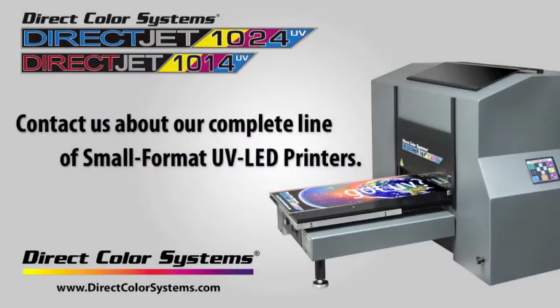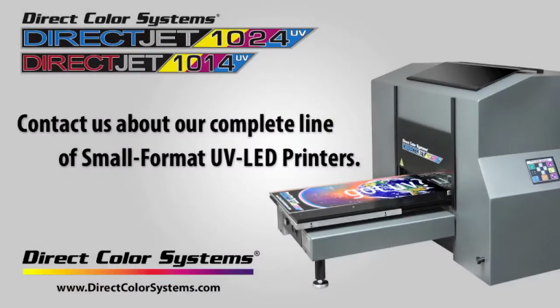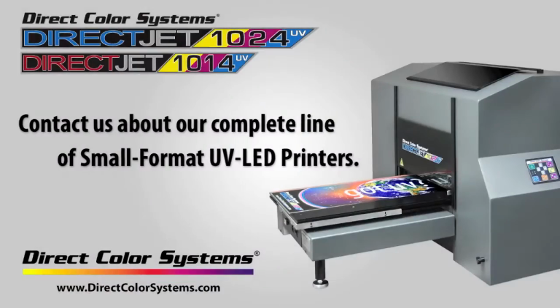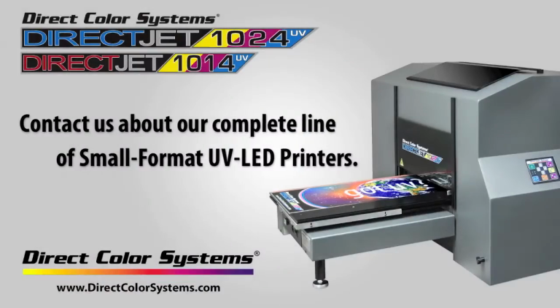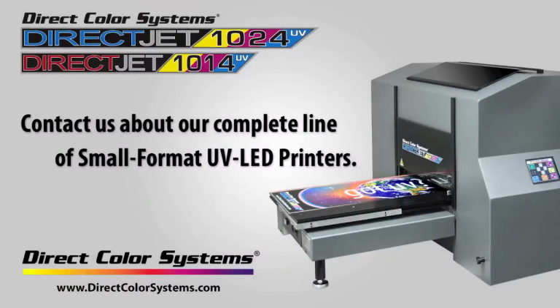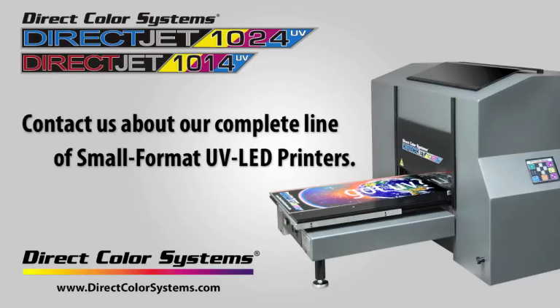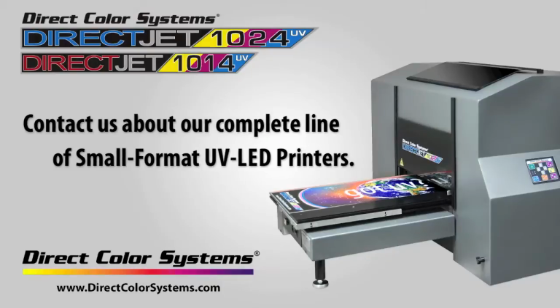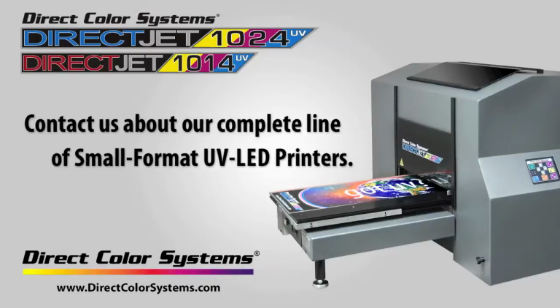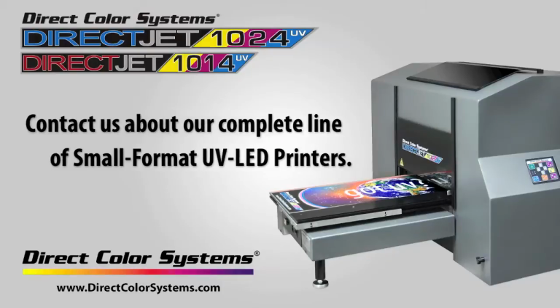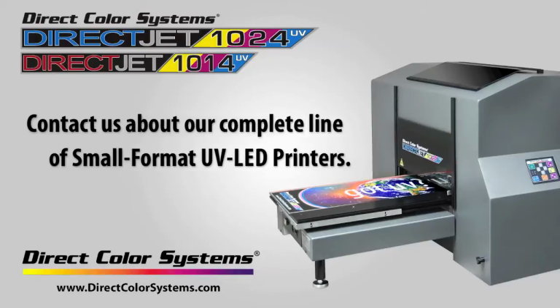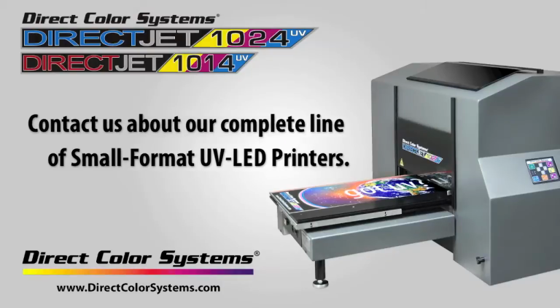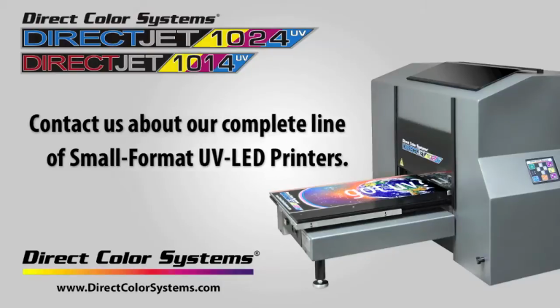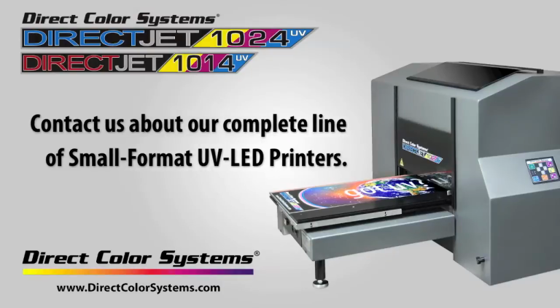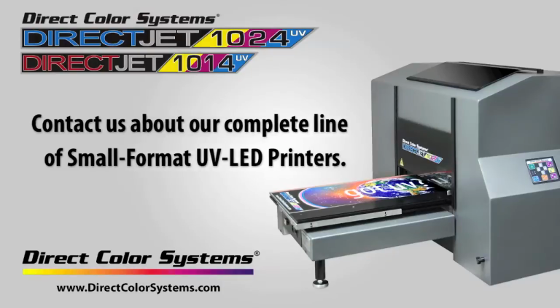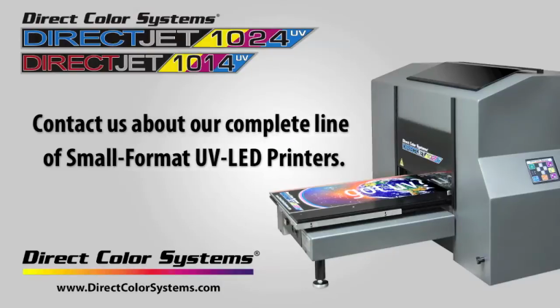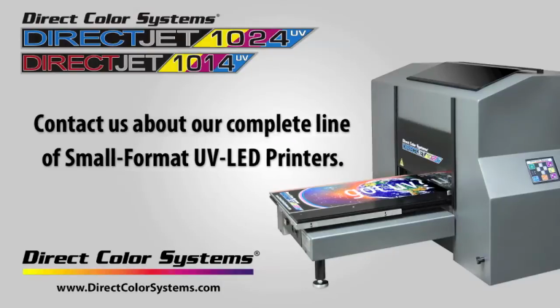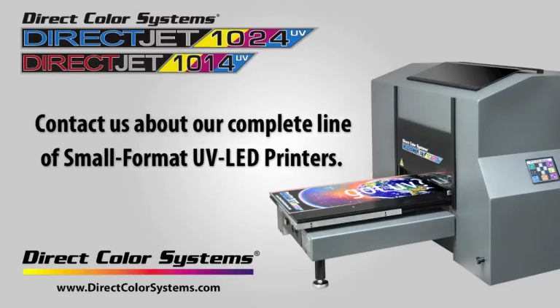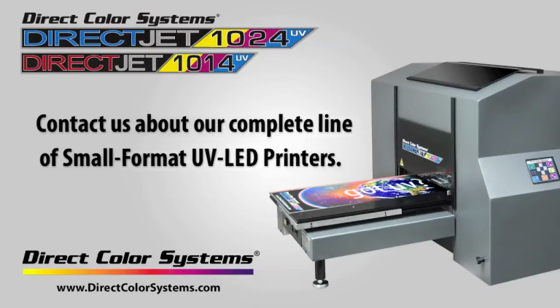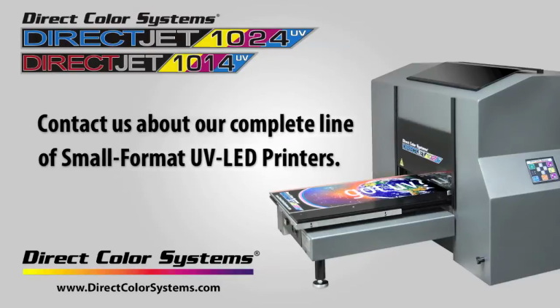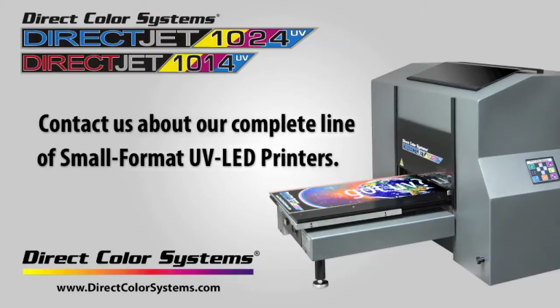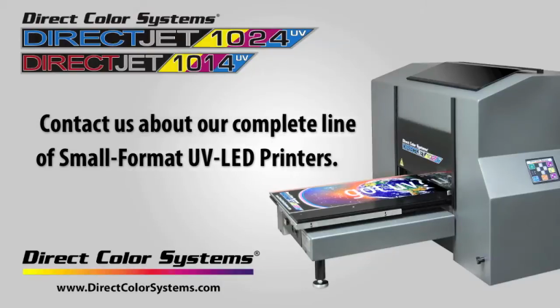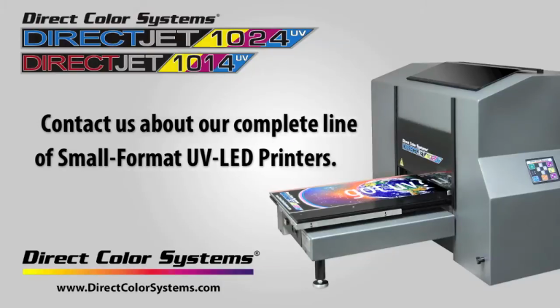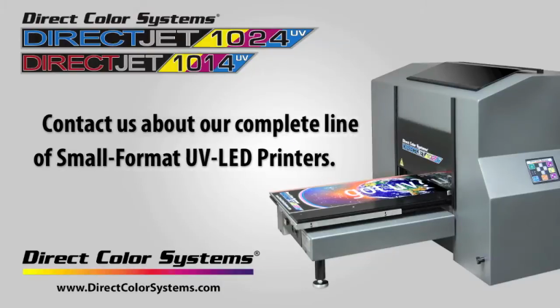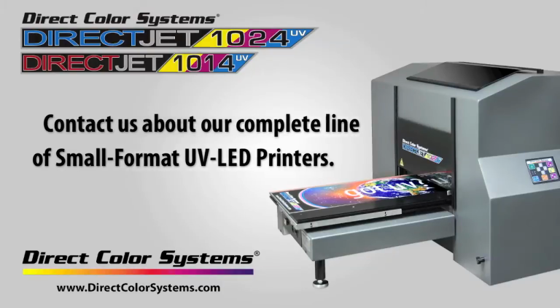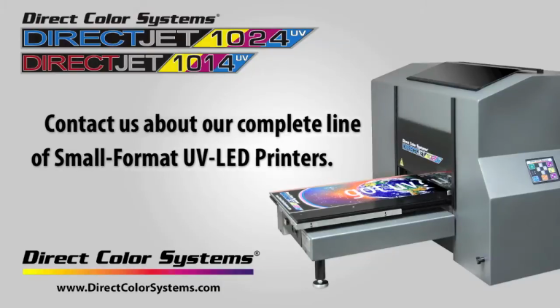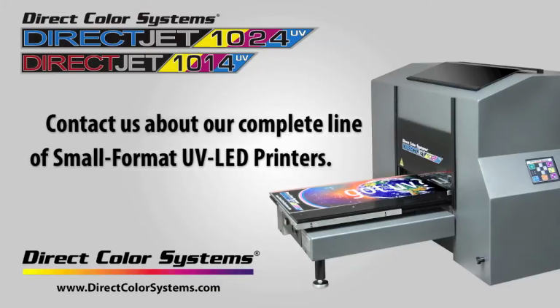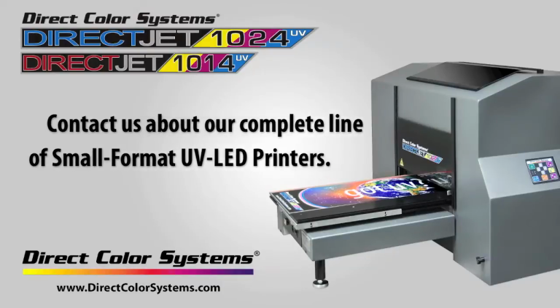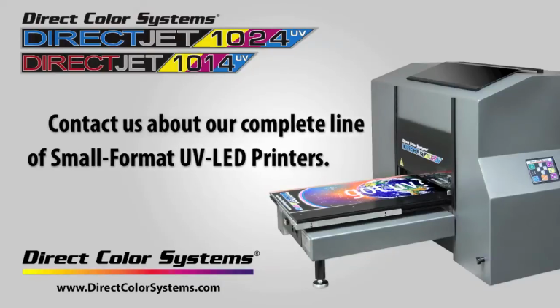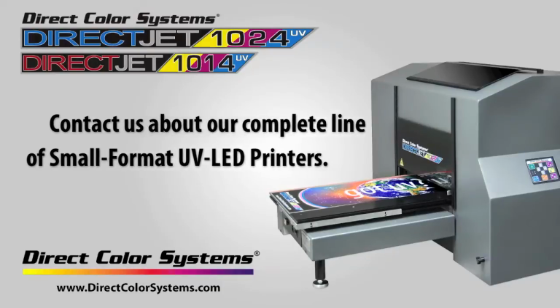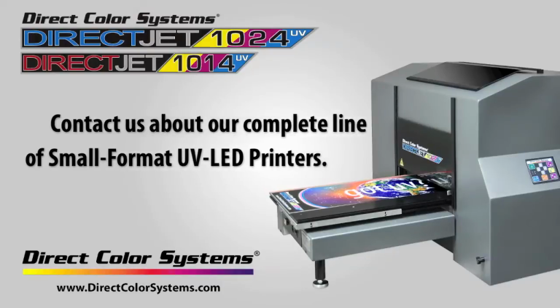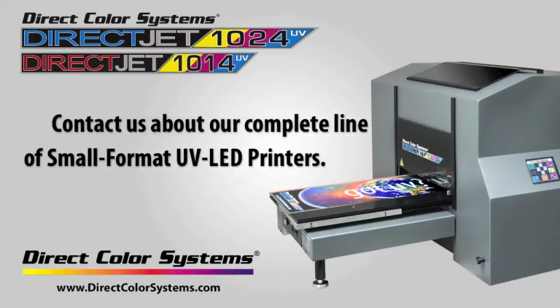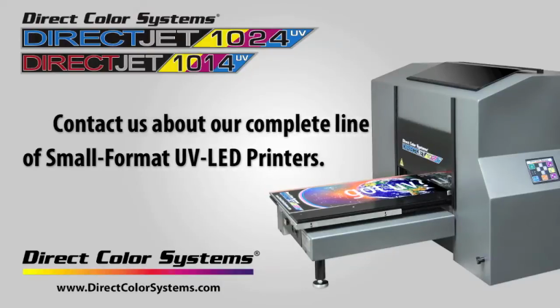Please contact DirectColor Systems or your local sales representative for more information.